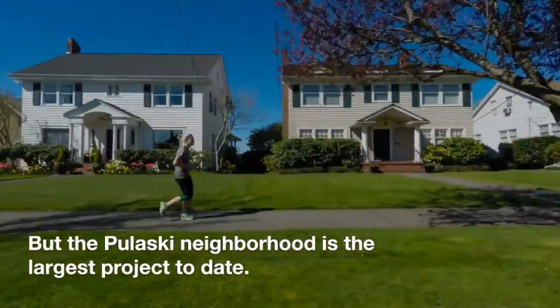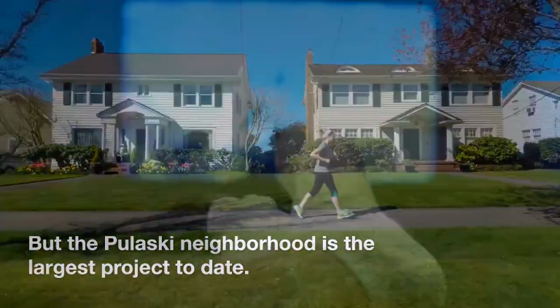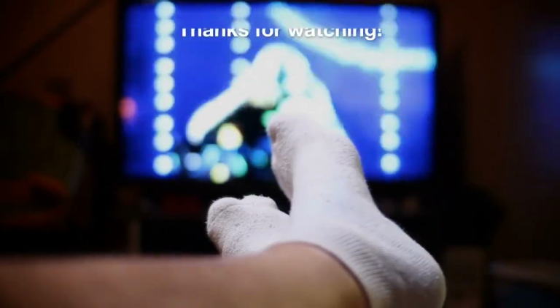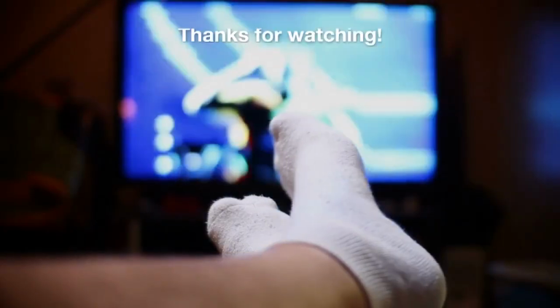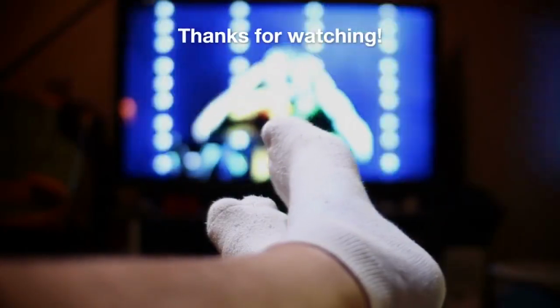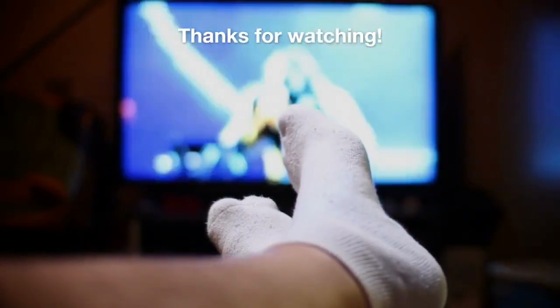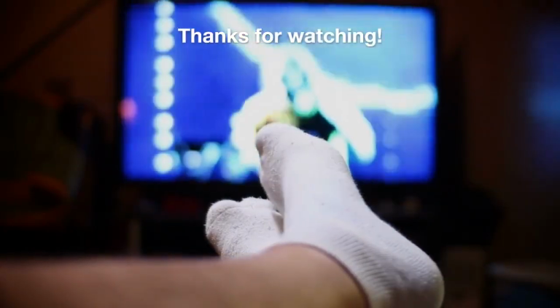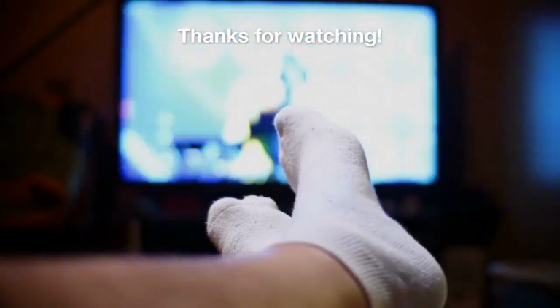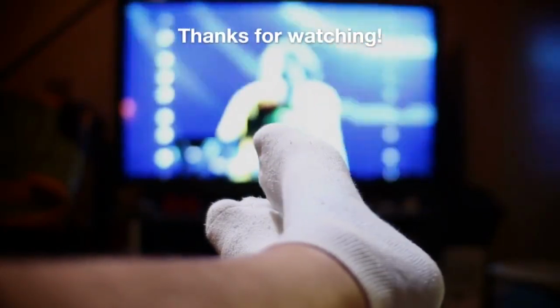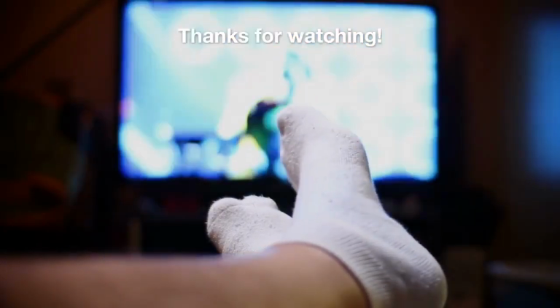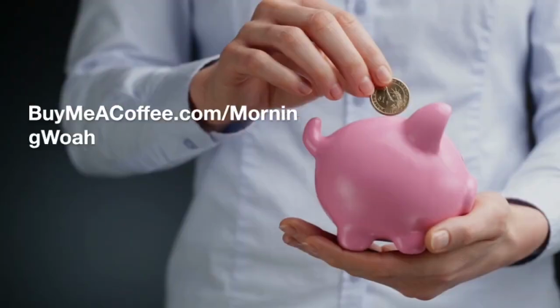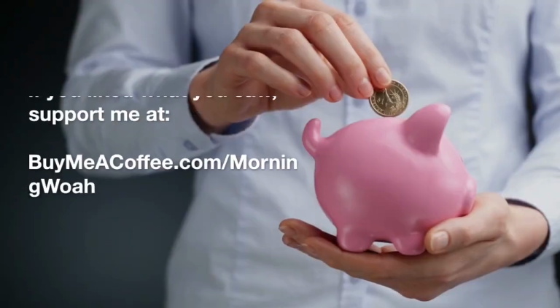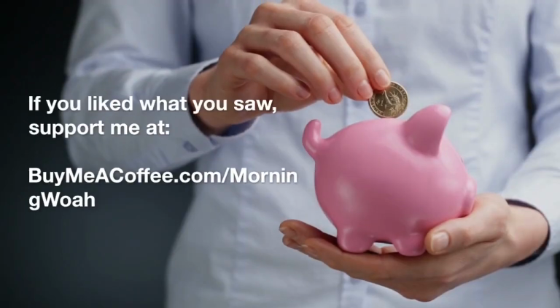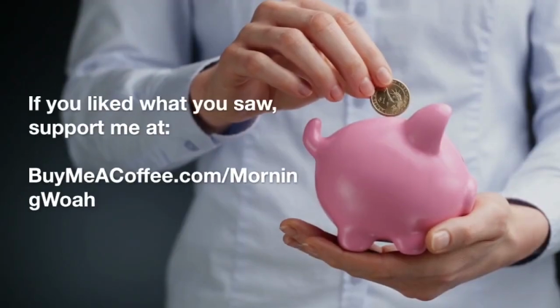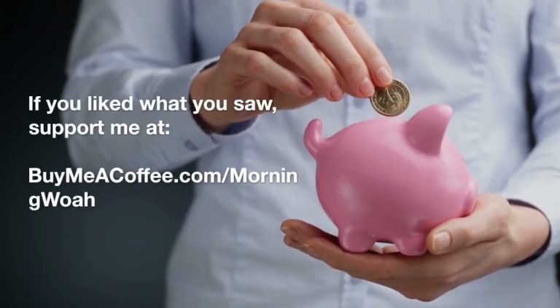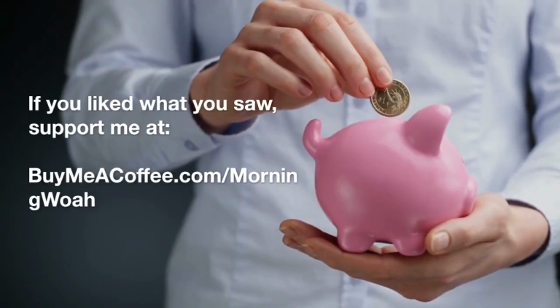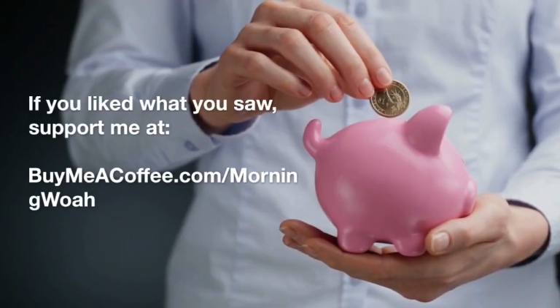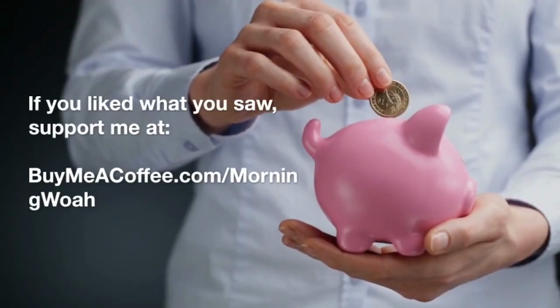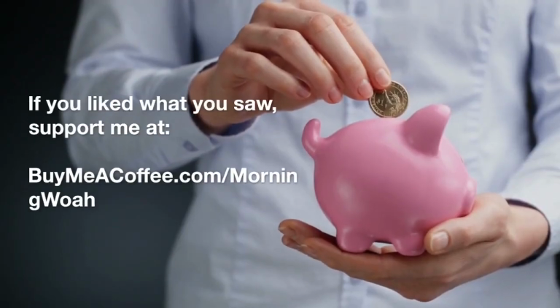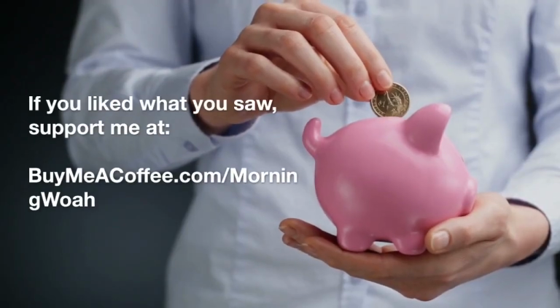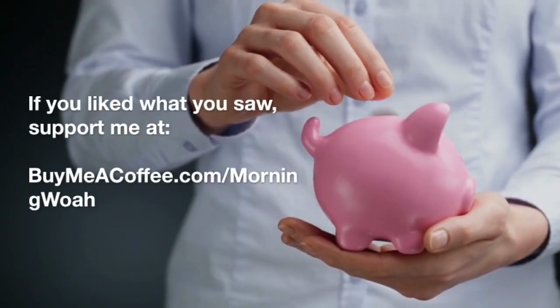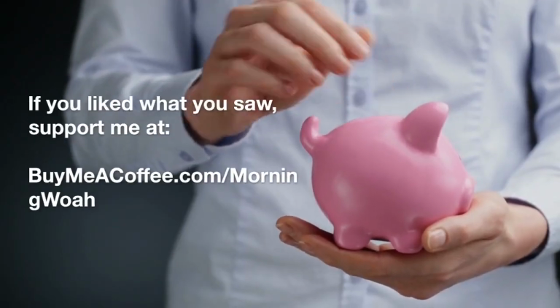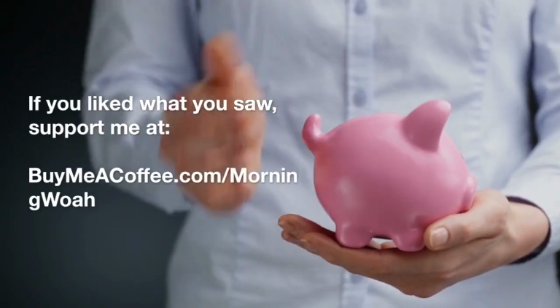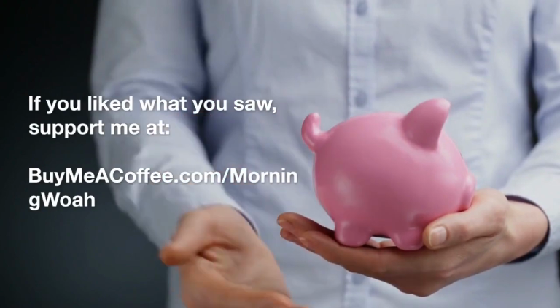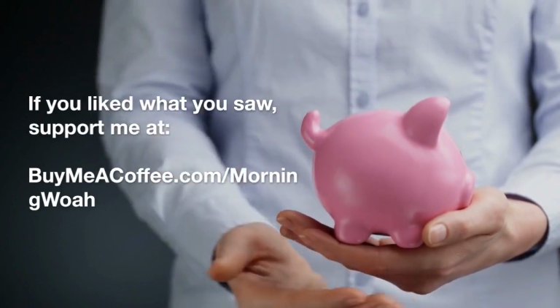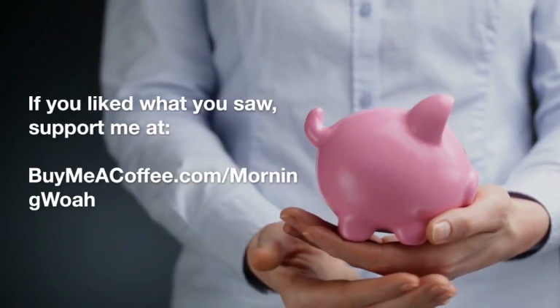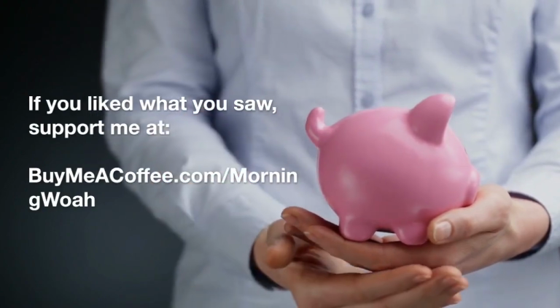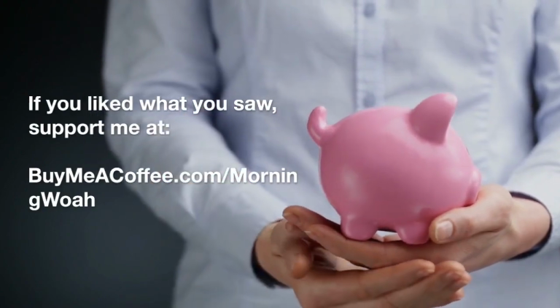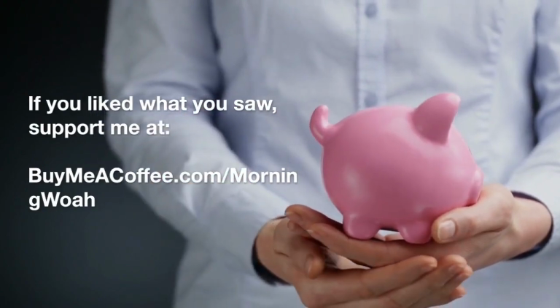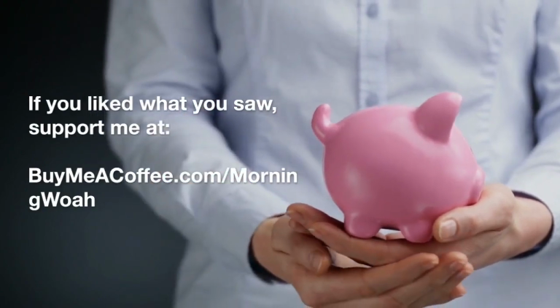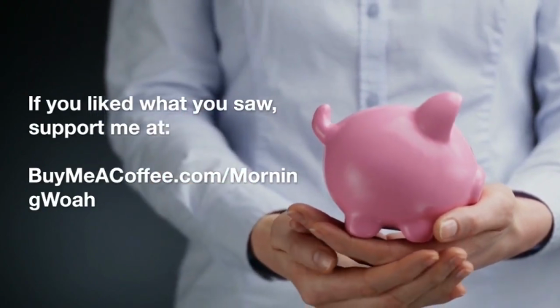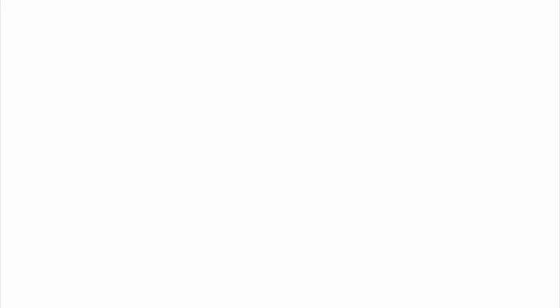Thanks for watching! If you liked what you saw, support me at buymeacoffee.com/morningwoe.